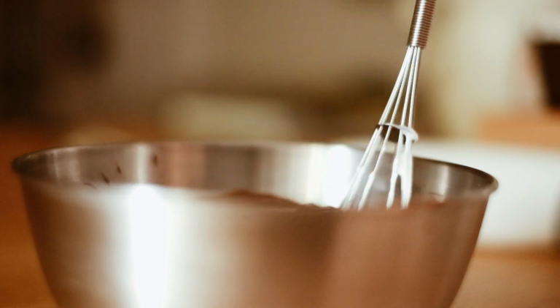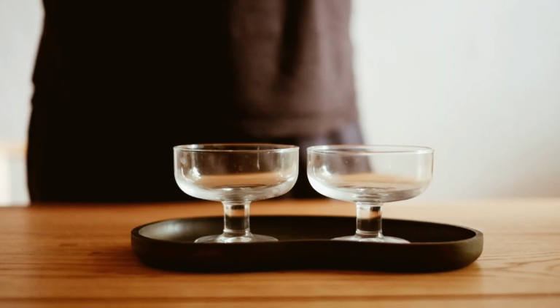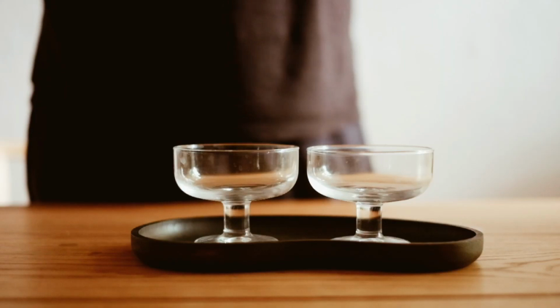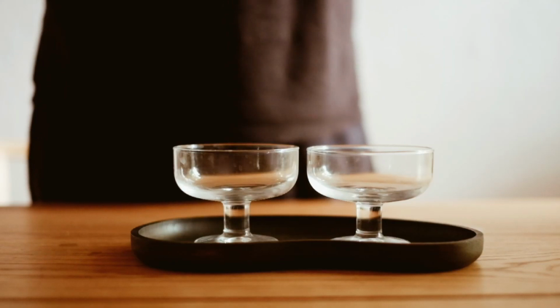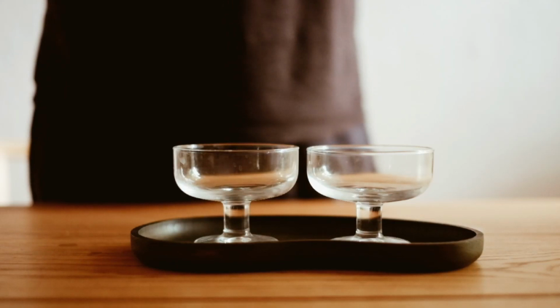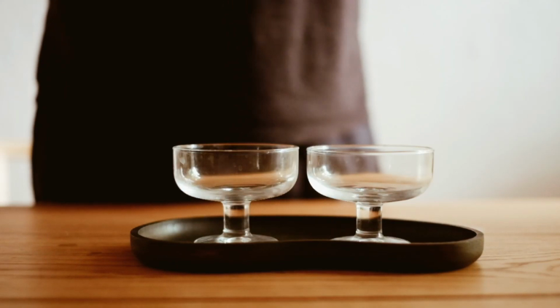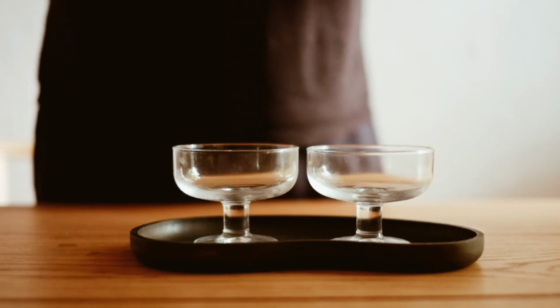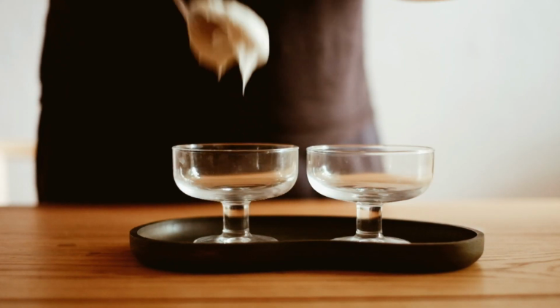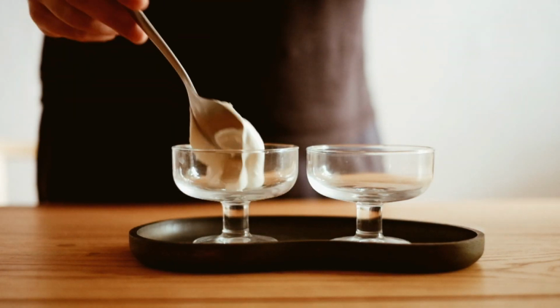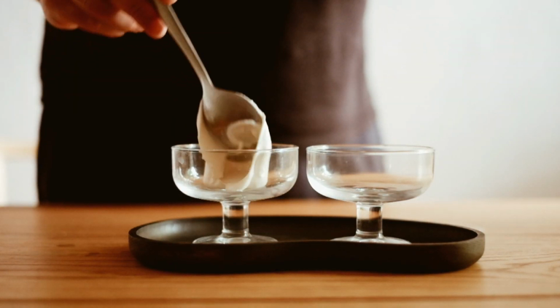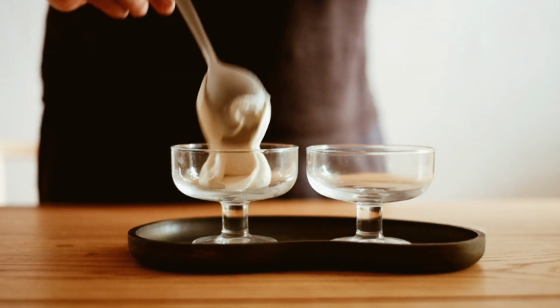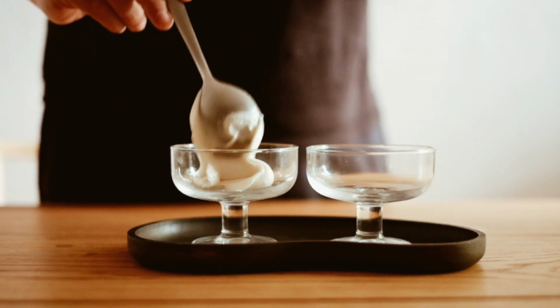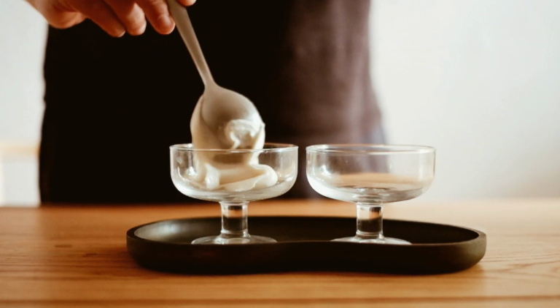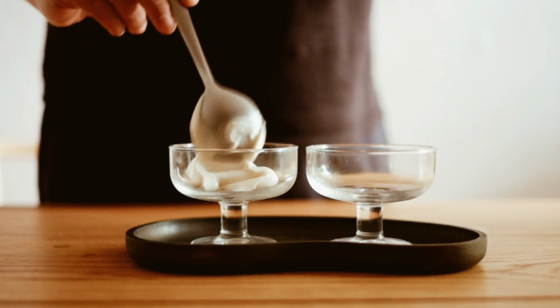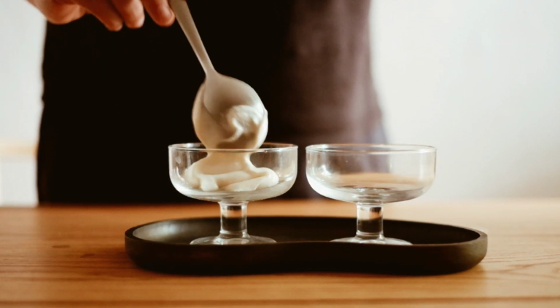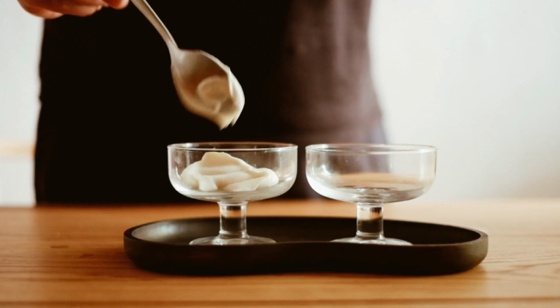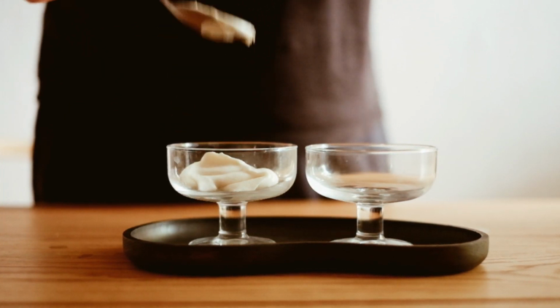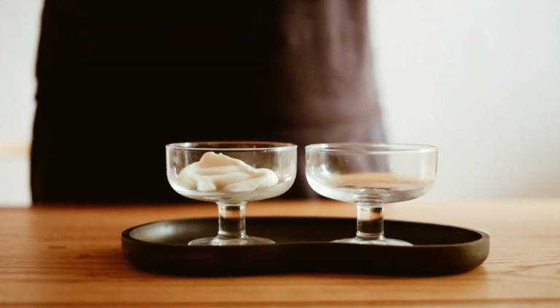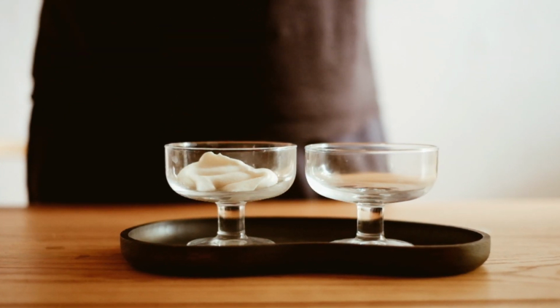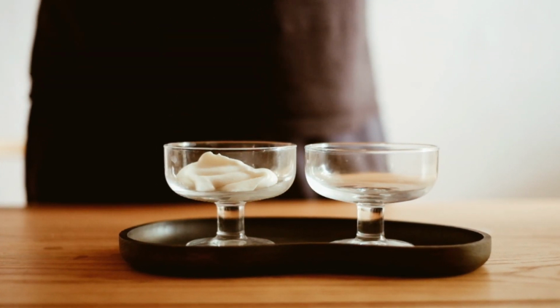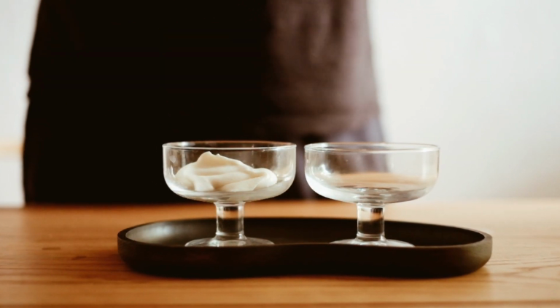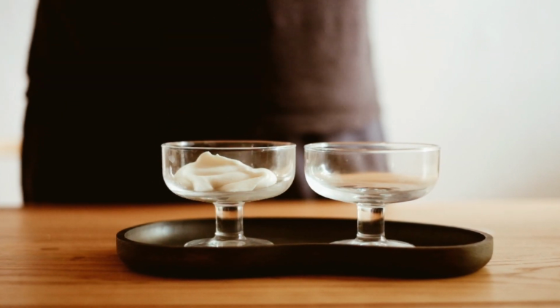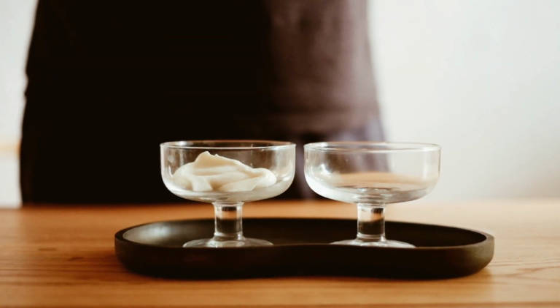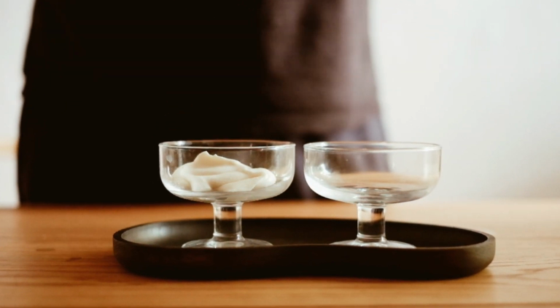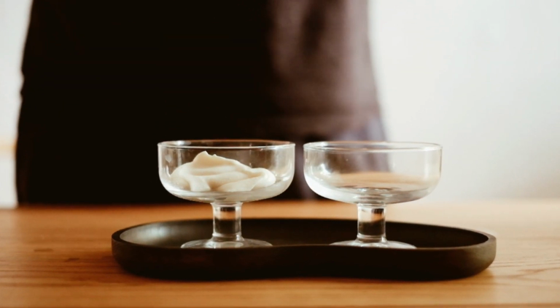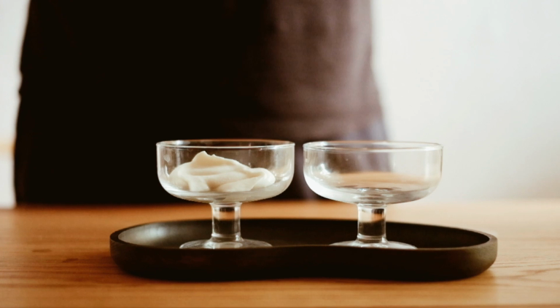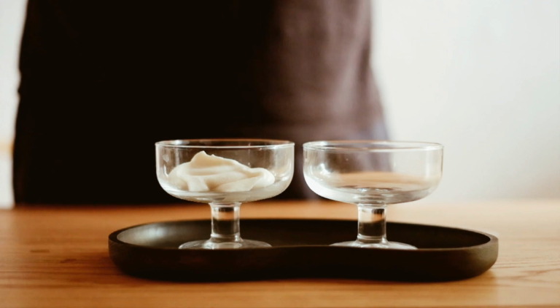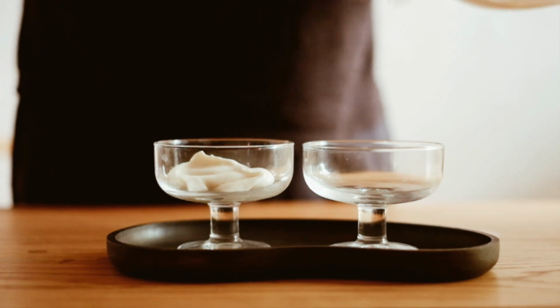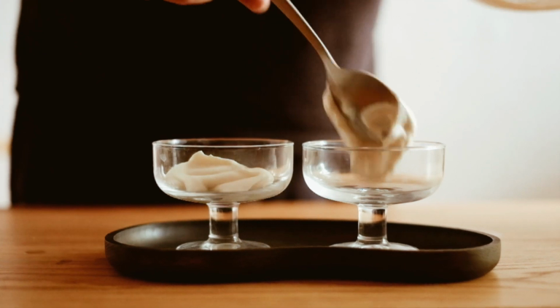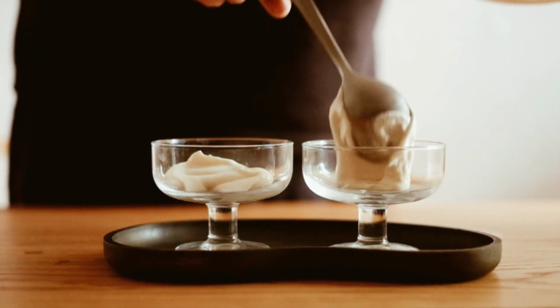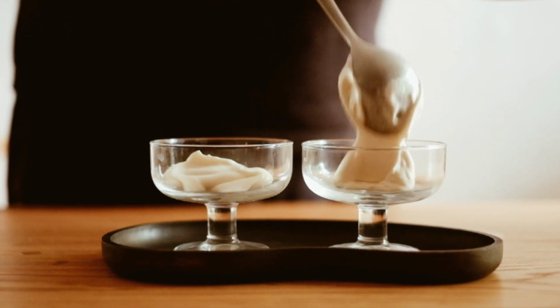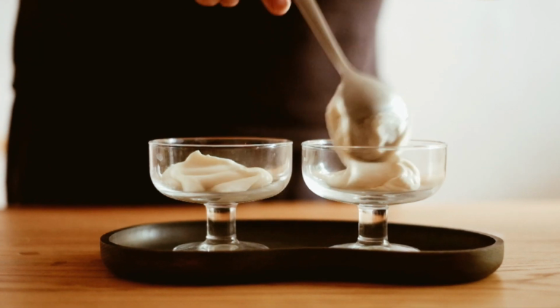Layer the chocolate and ricotta mixtures in your serving glasses, starting with the plain ricotta mixture at the bottom.